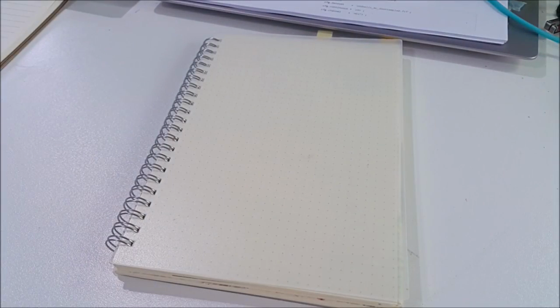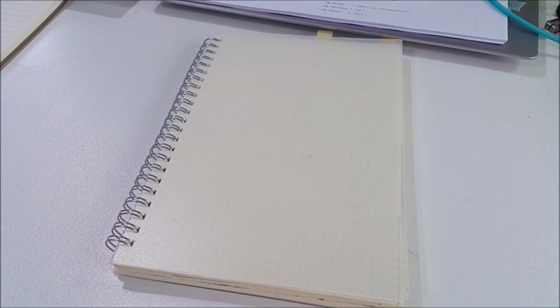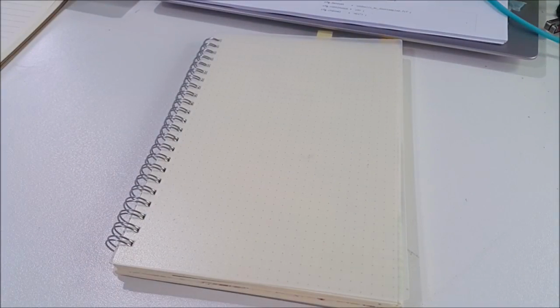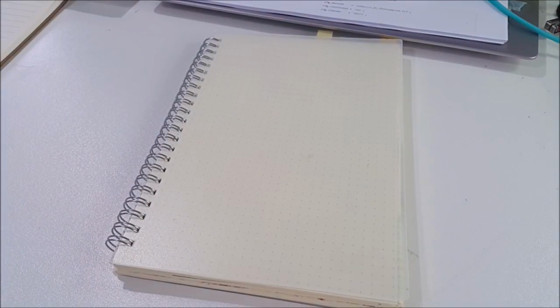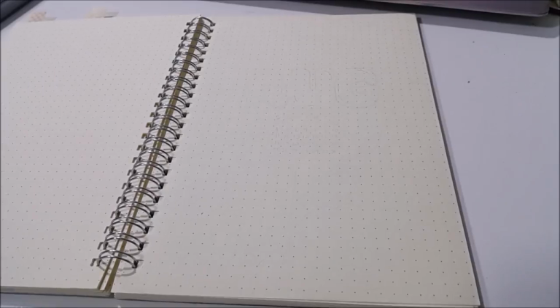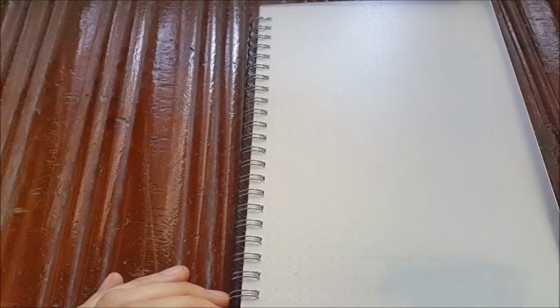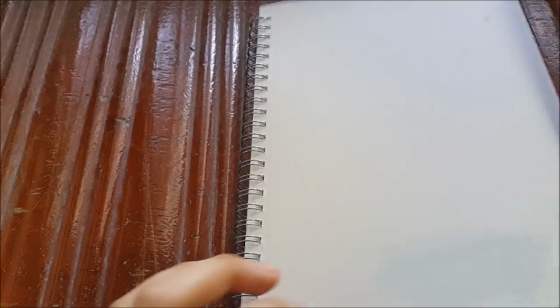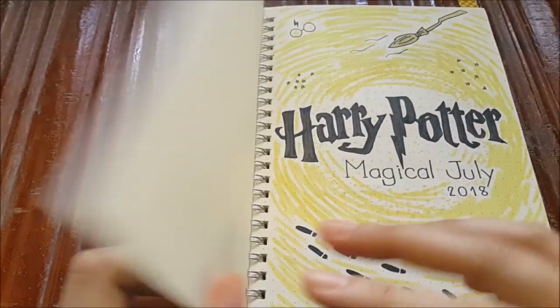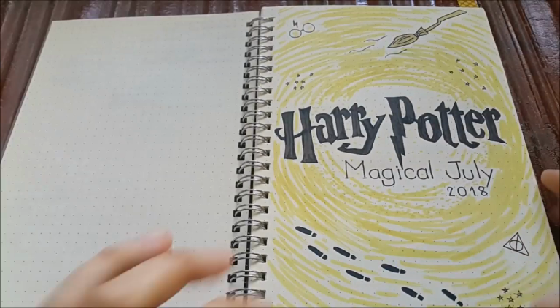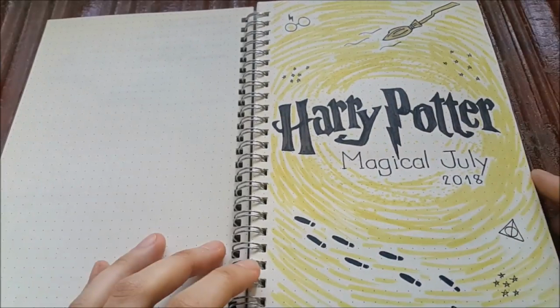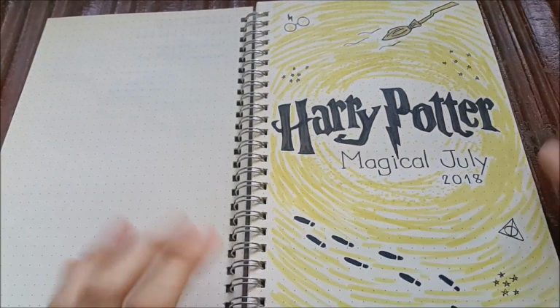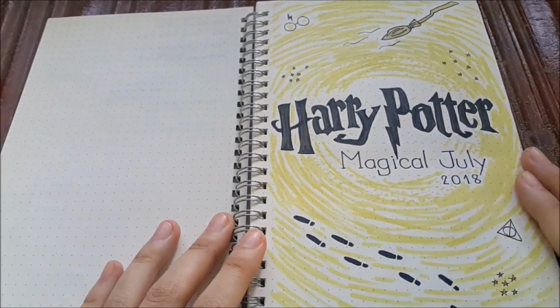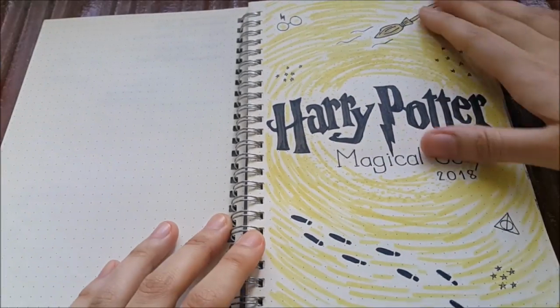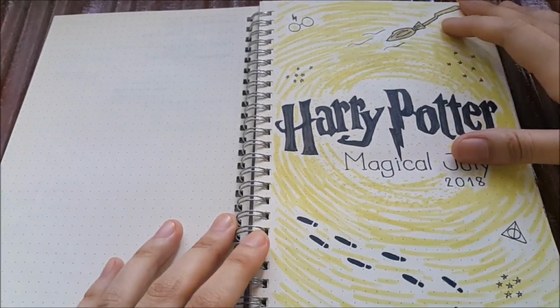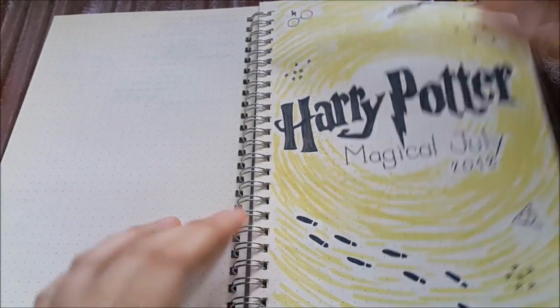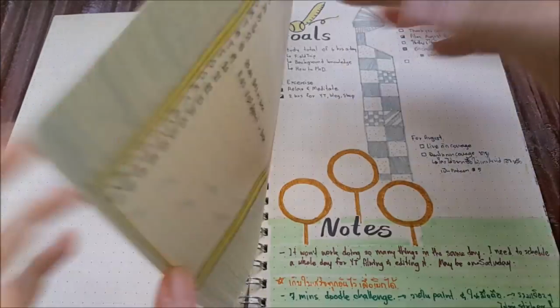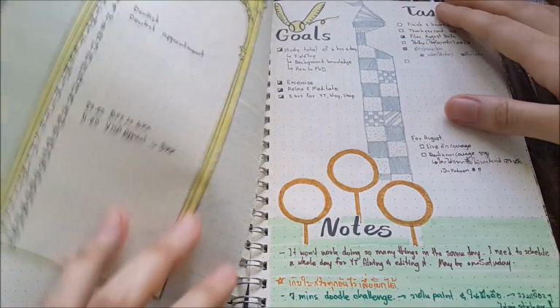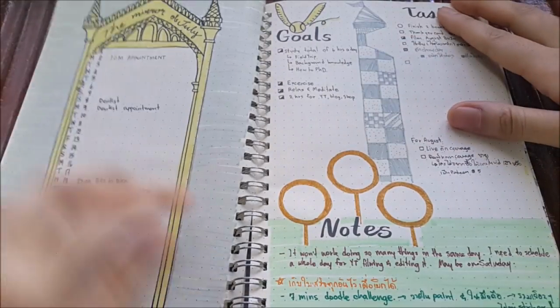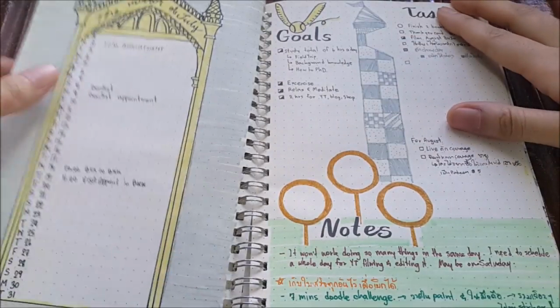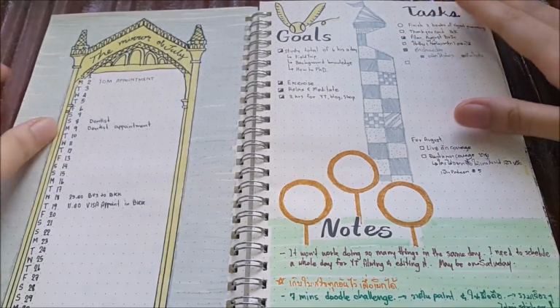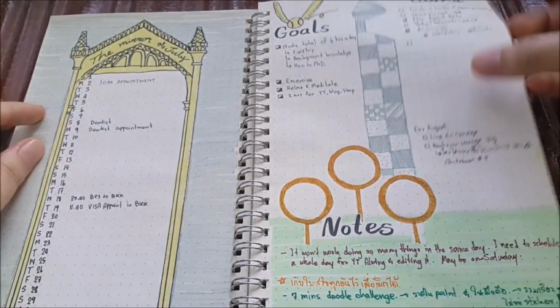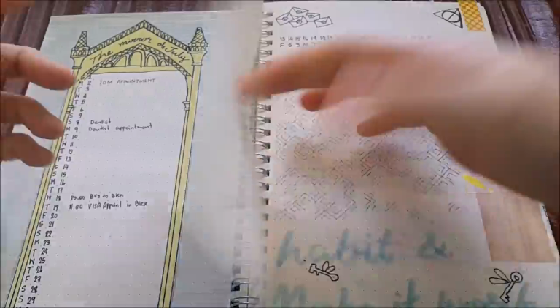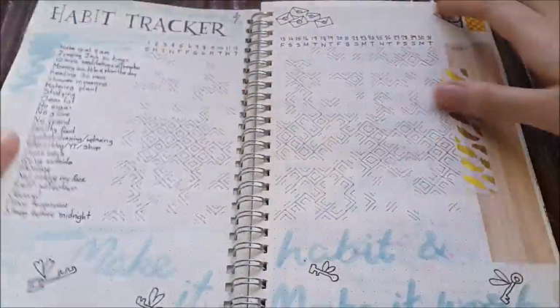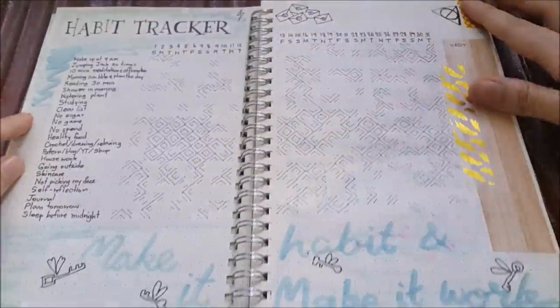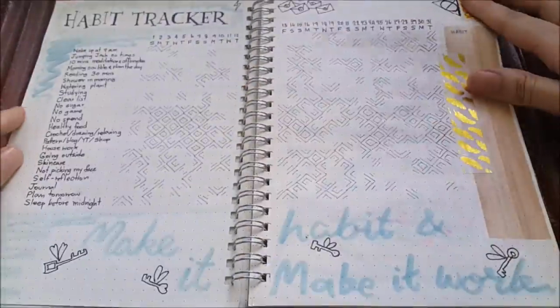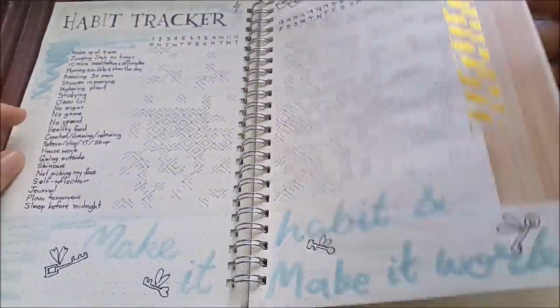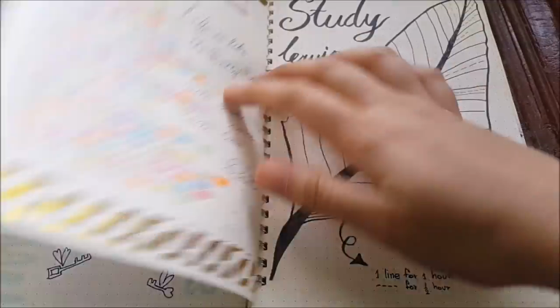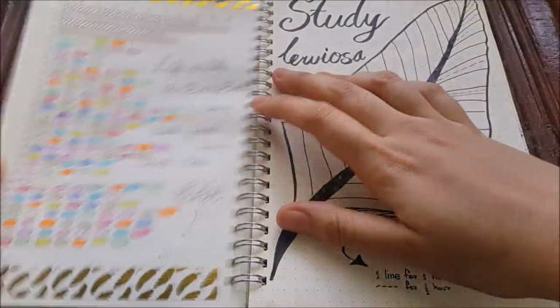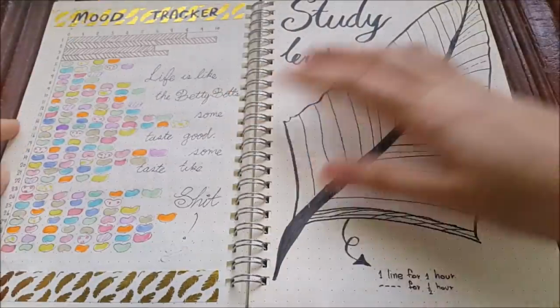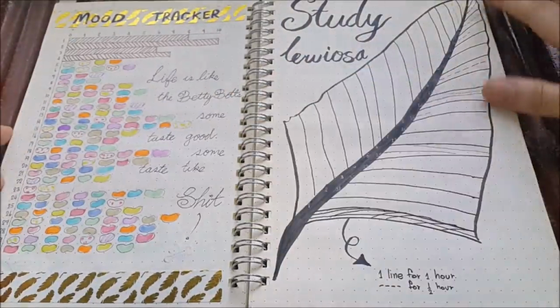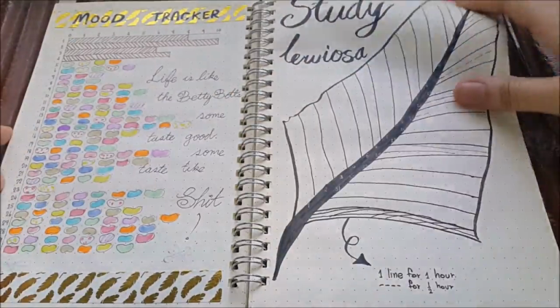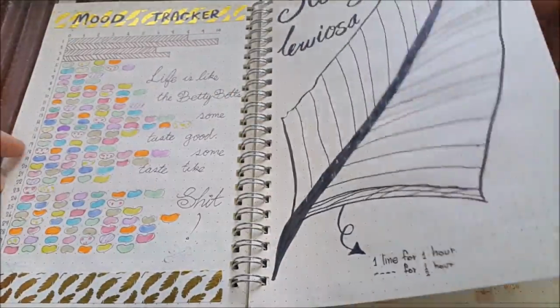Stay with me so you can see how it turns out at the end, and before we do the setup let's do a quick flip-through of the previous pages.